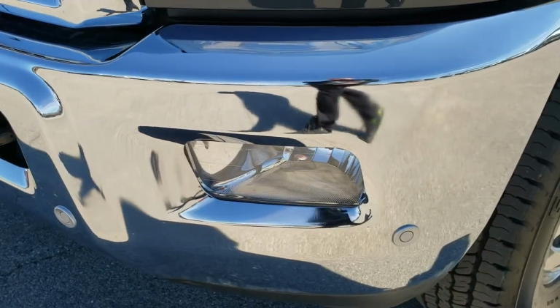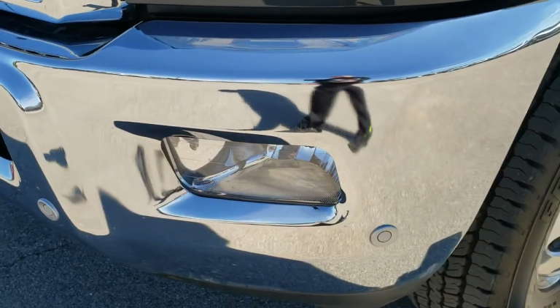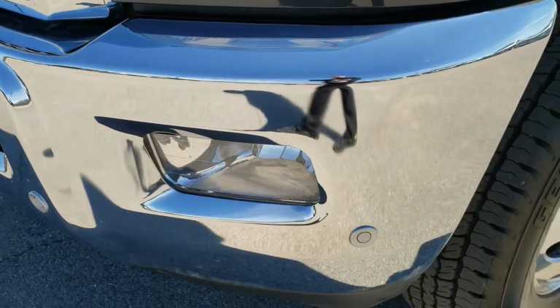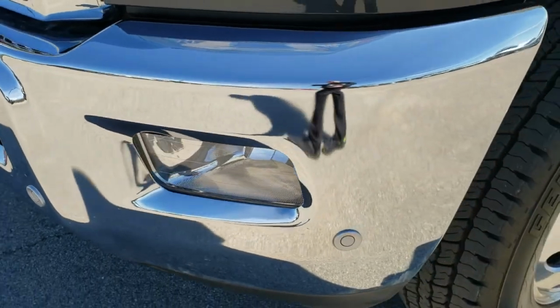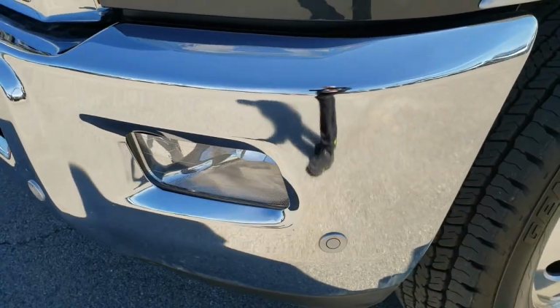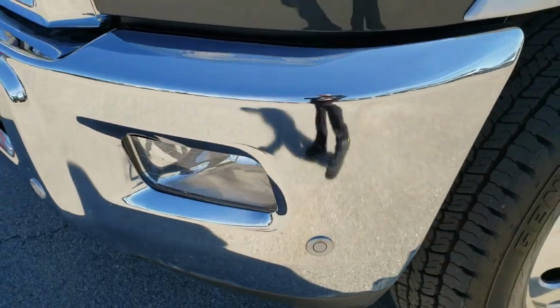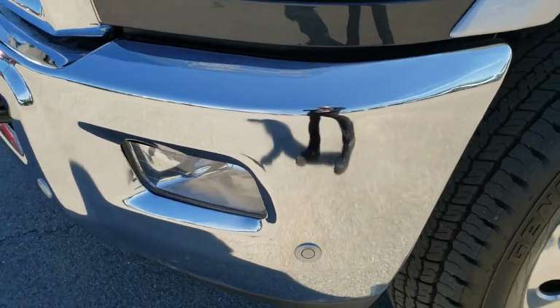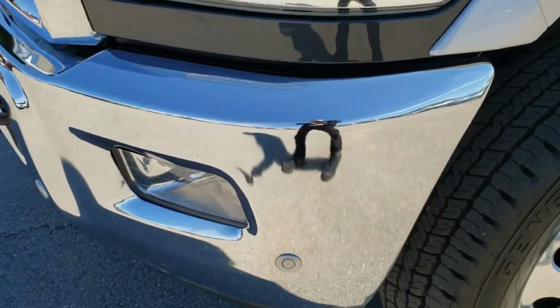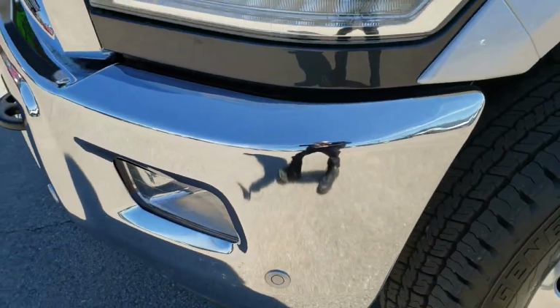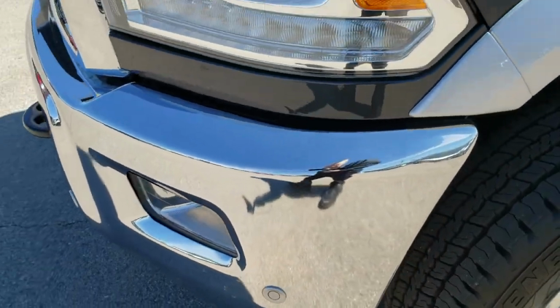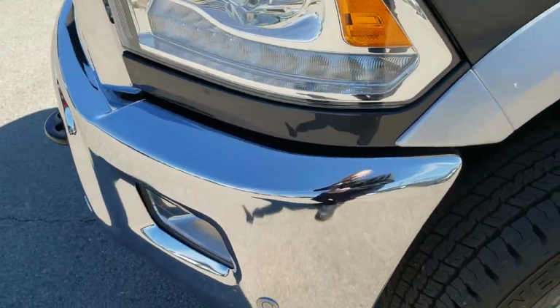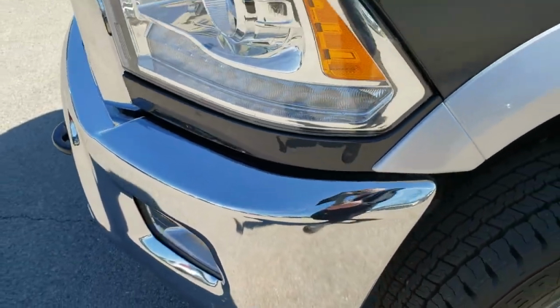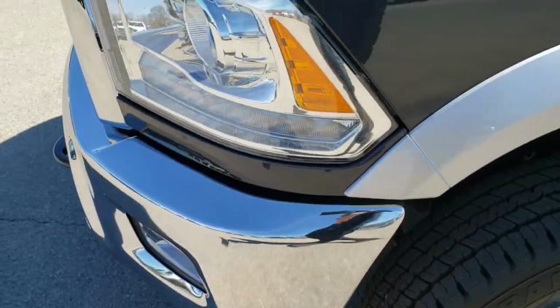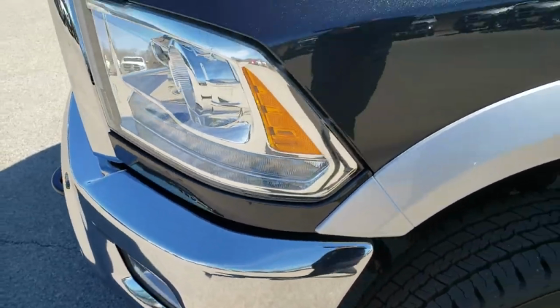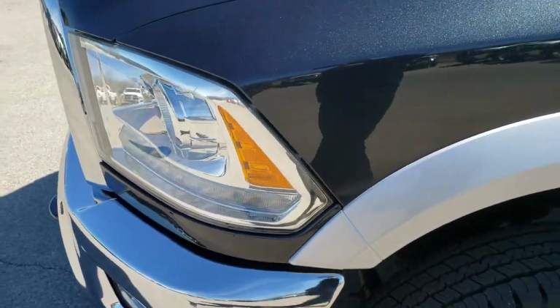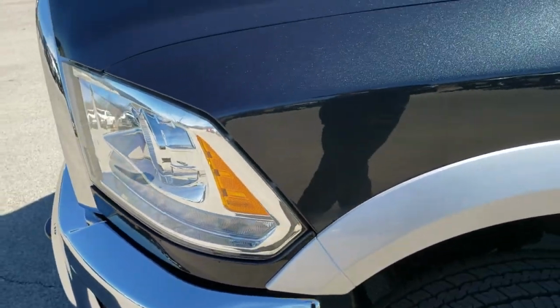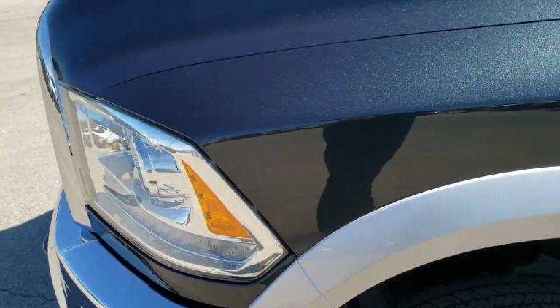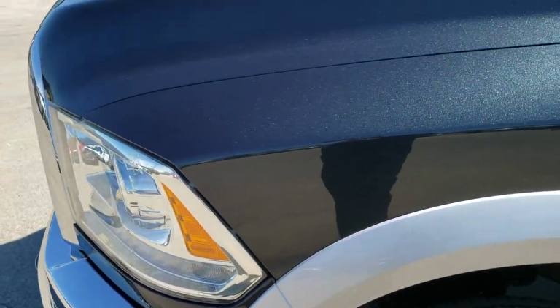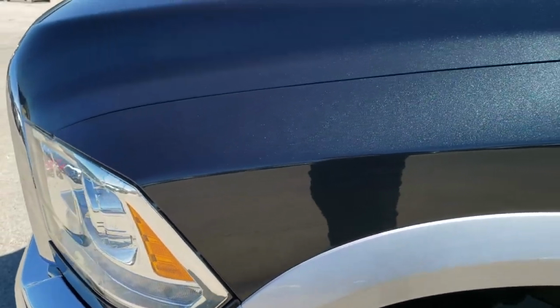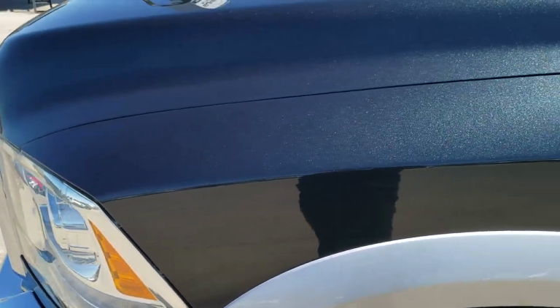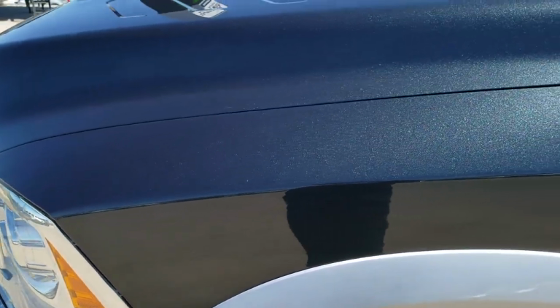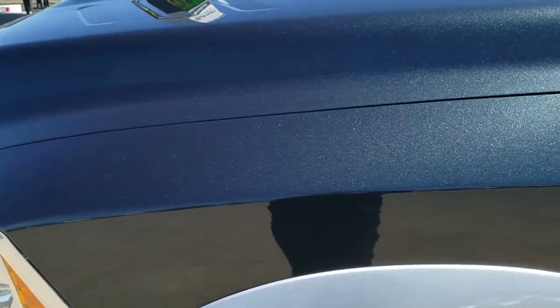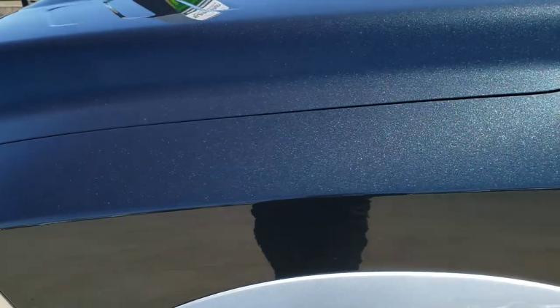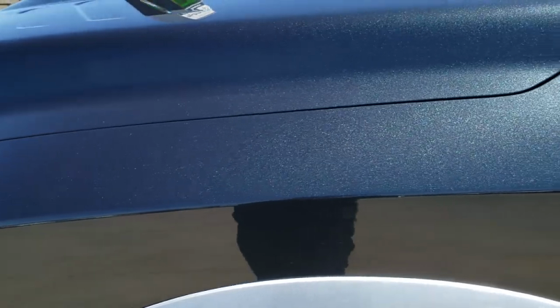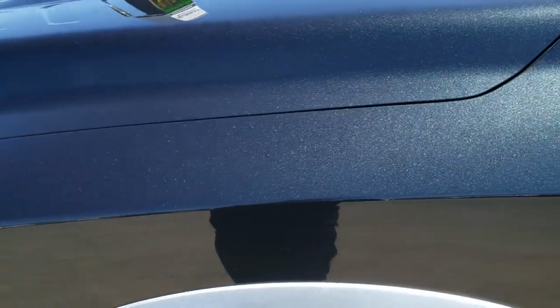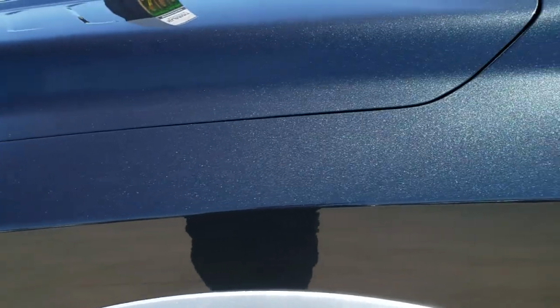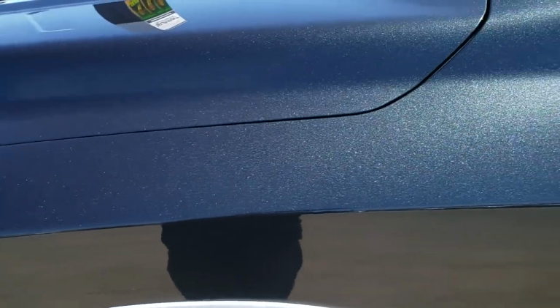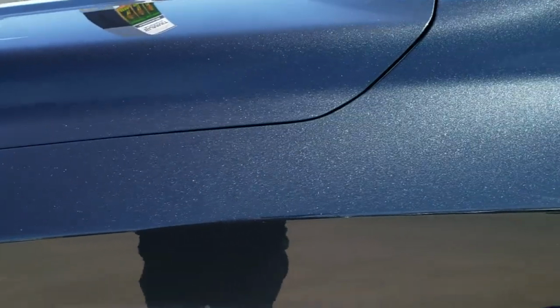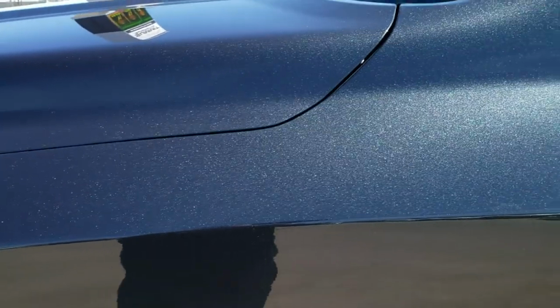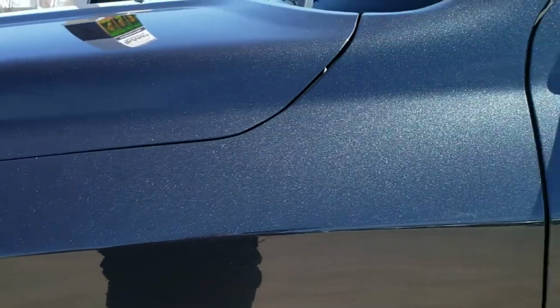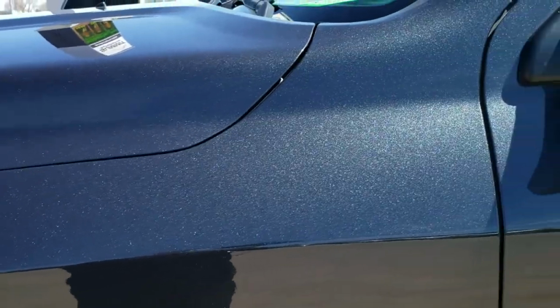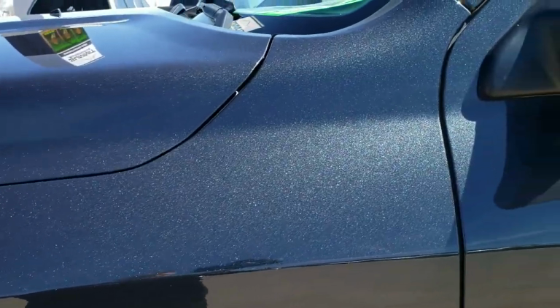Factory fog lights, front bumper parking sensors. Max steel metallic is the color.